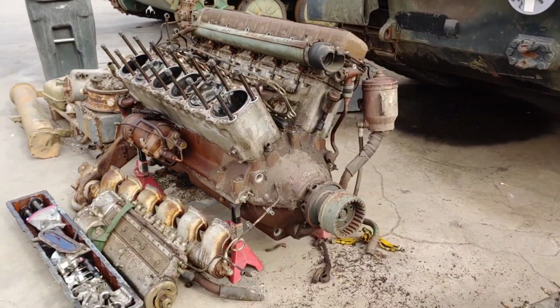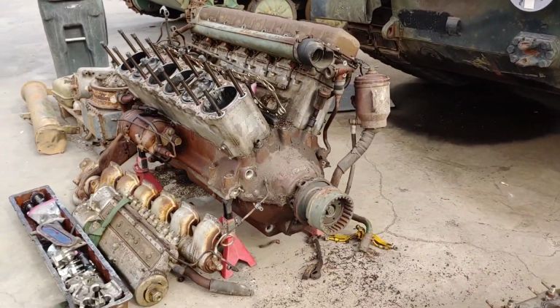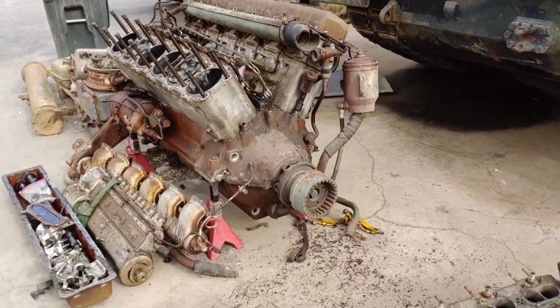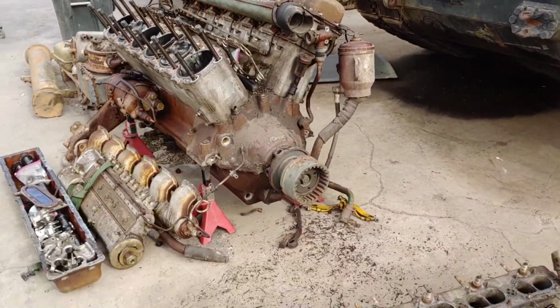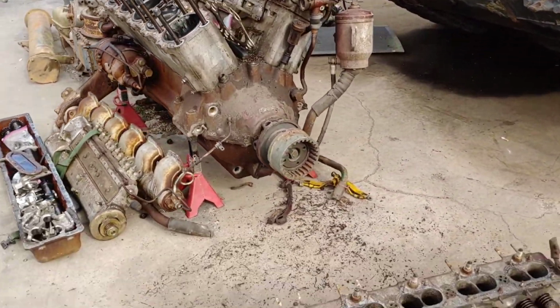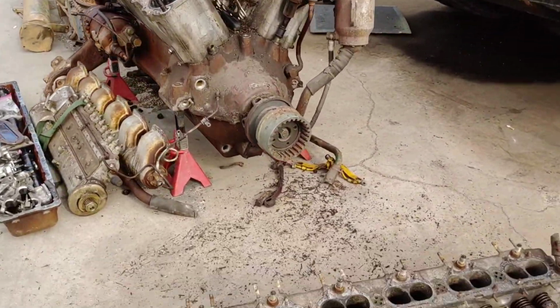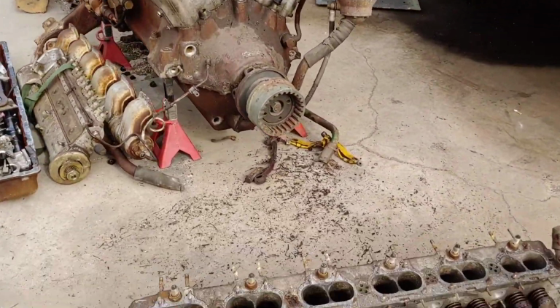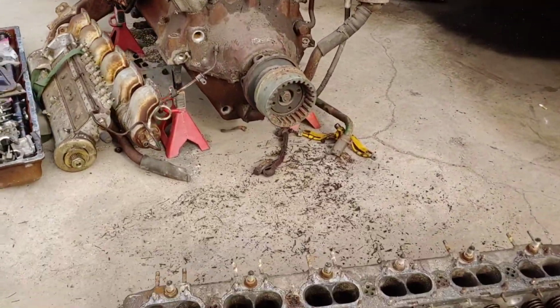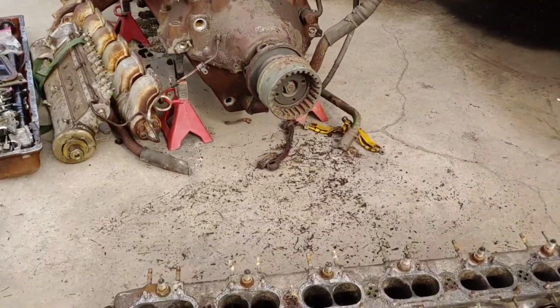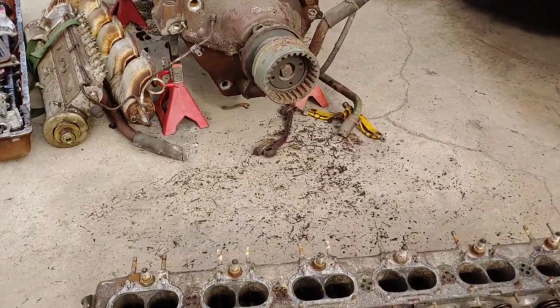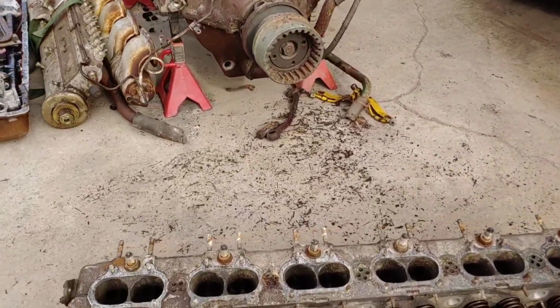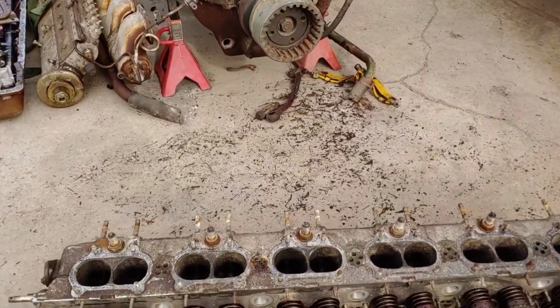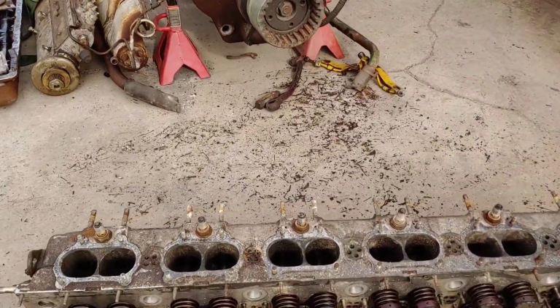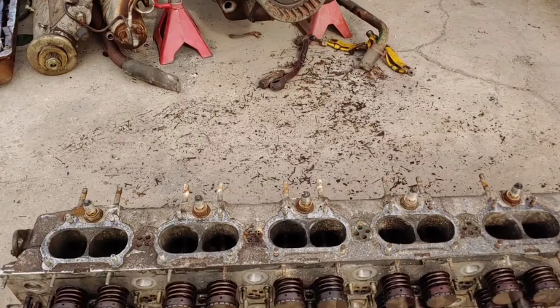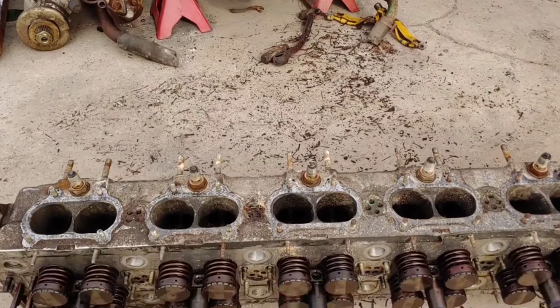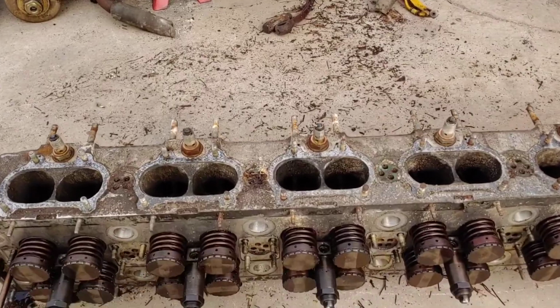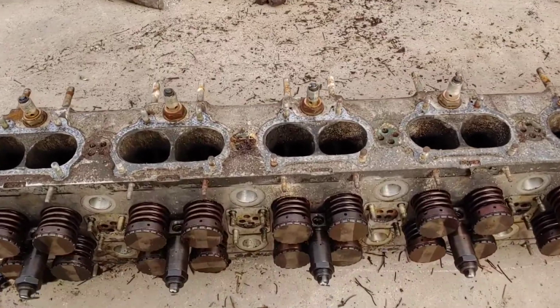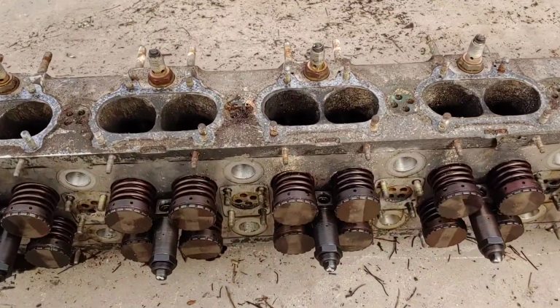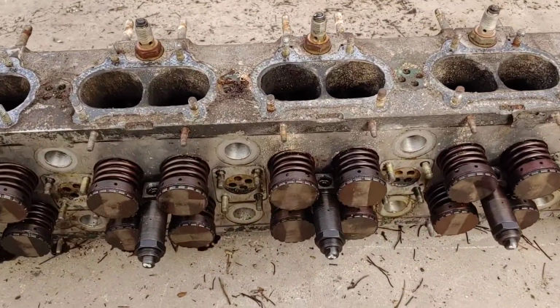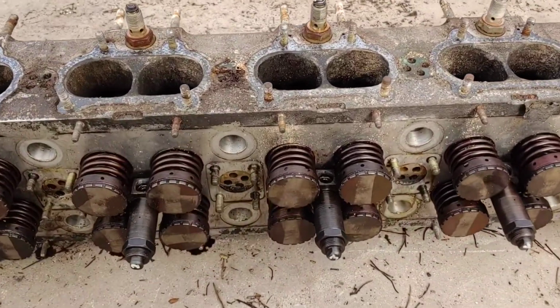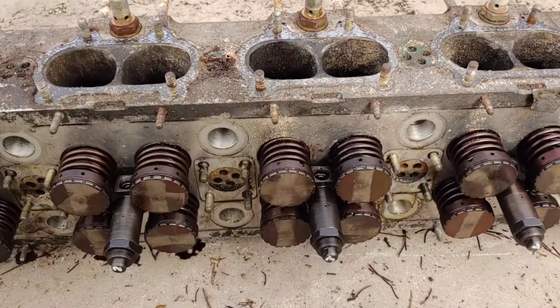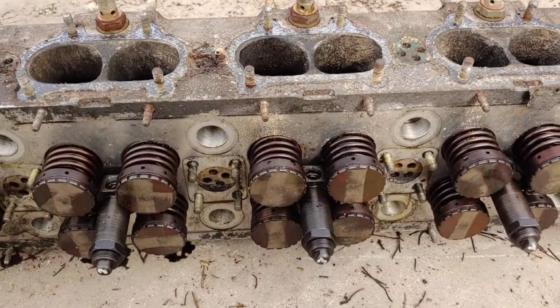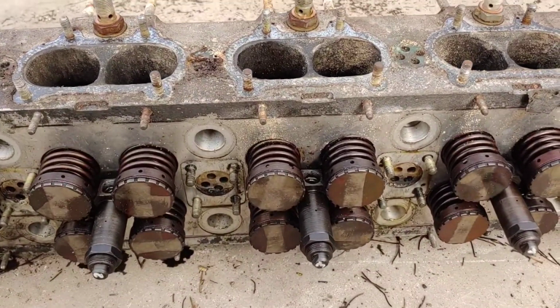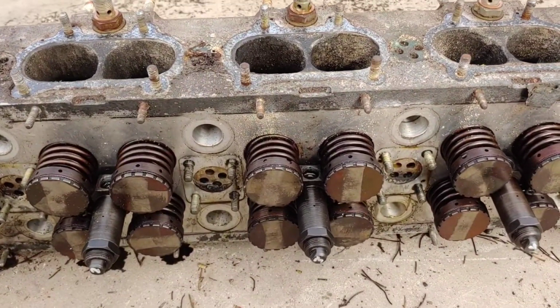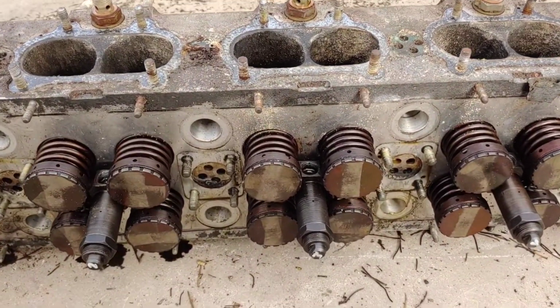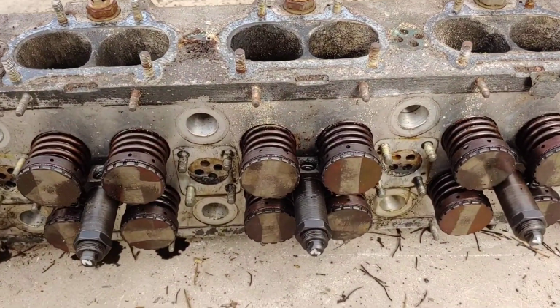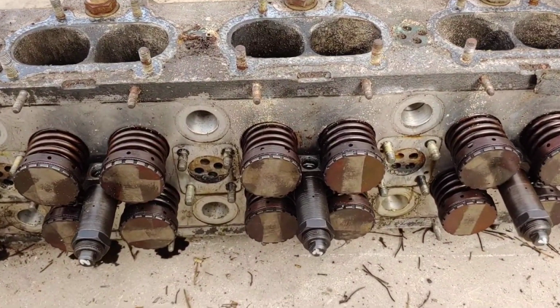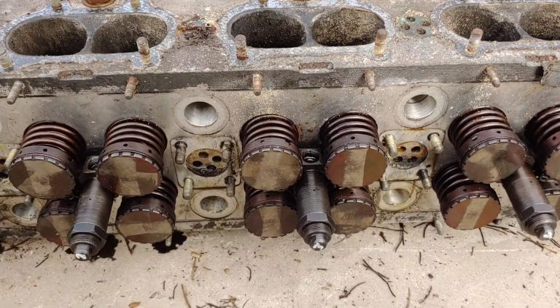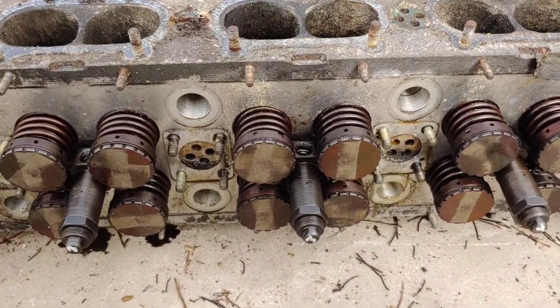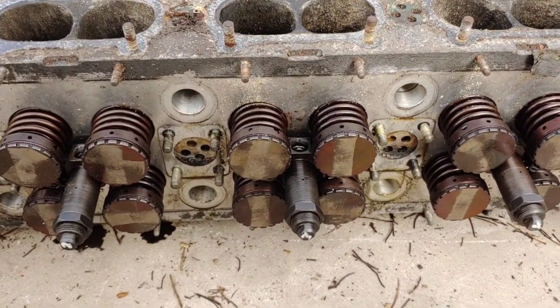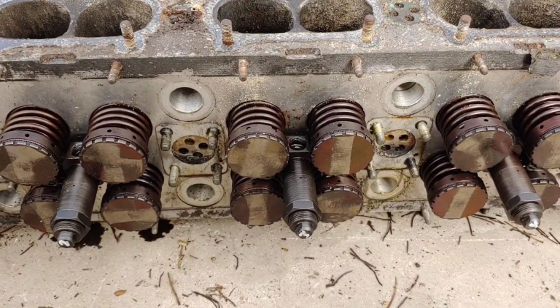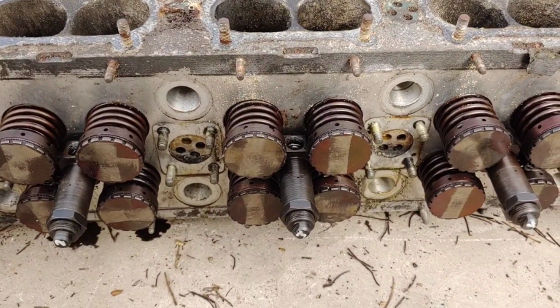And this is the head. I've never seen it look like this before on the flat.